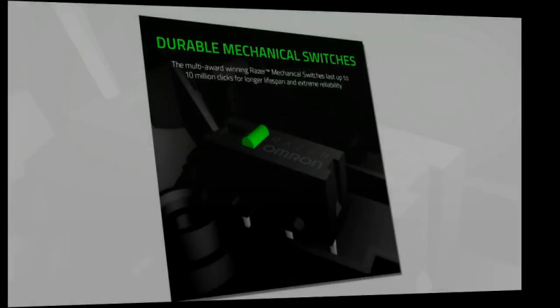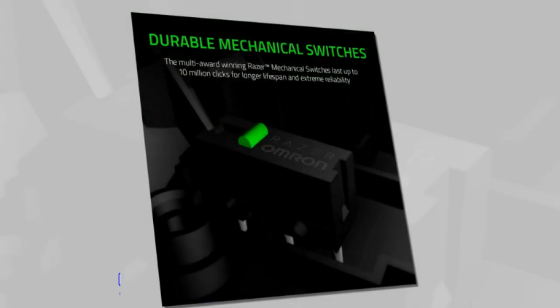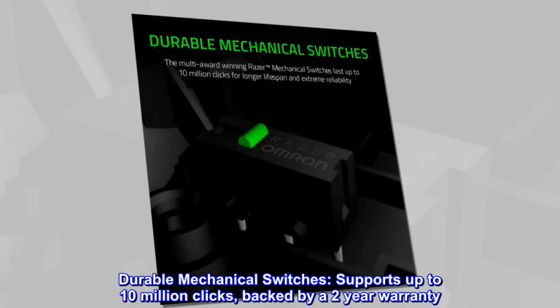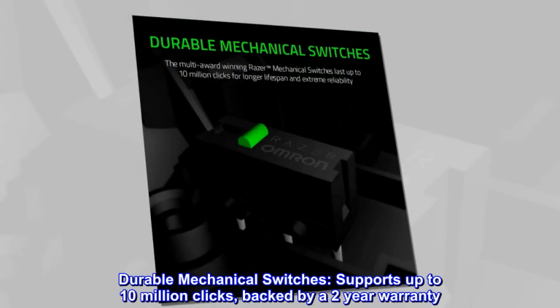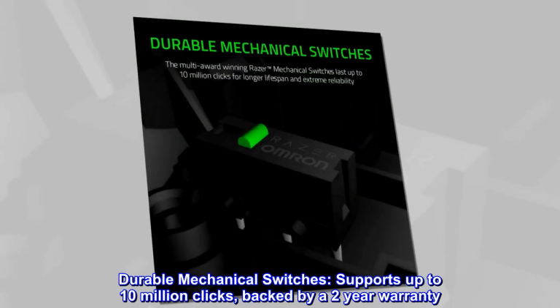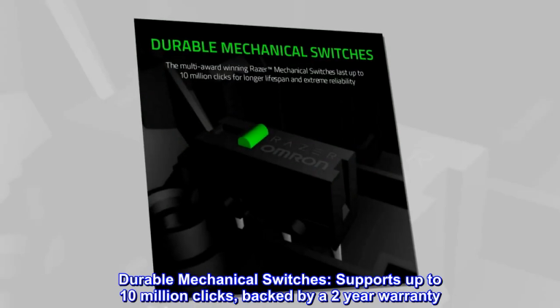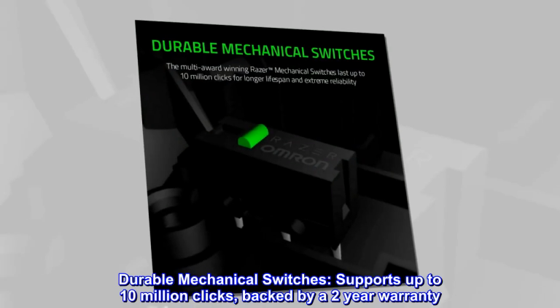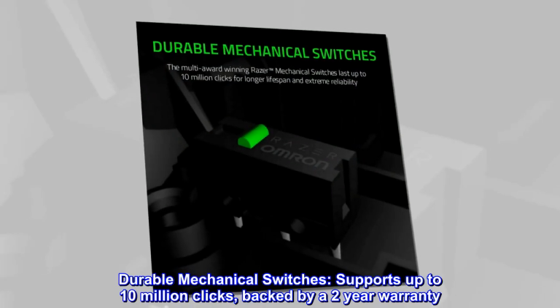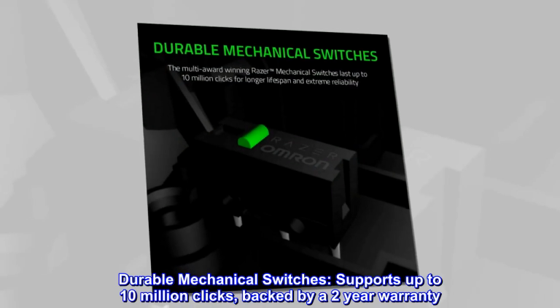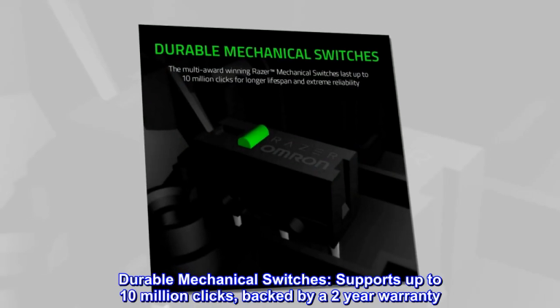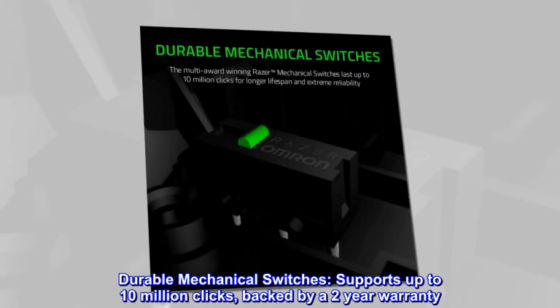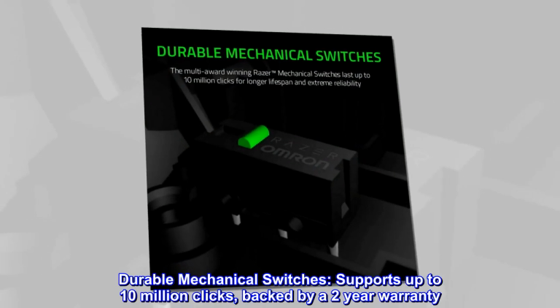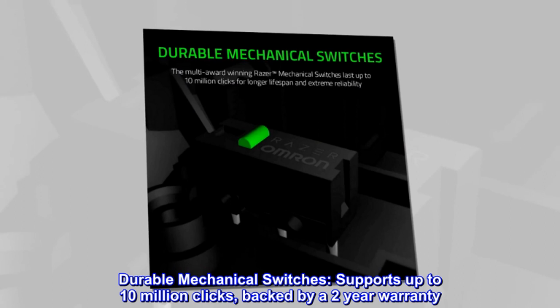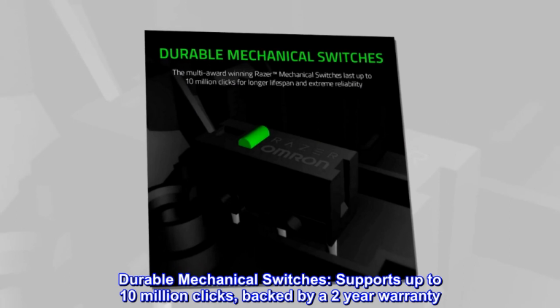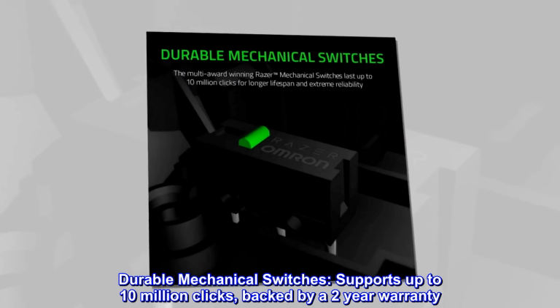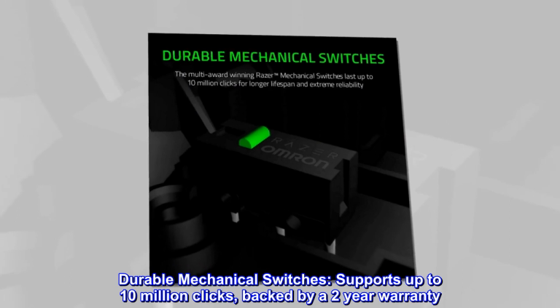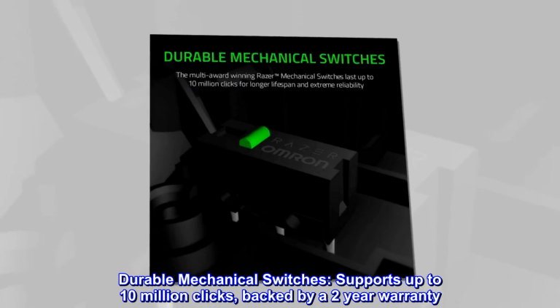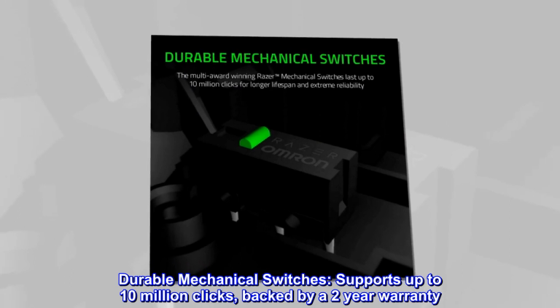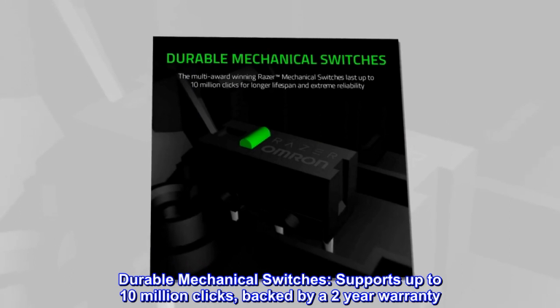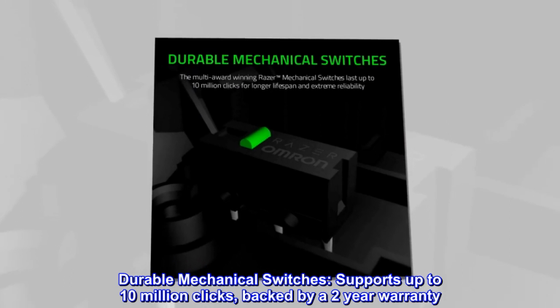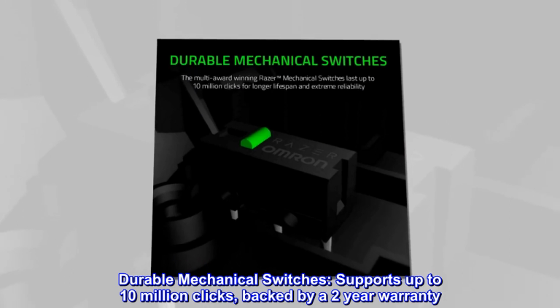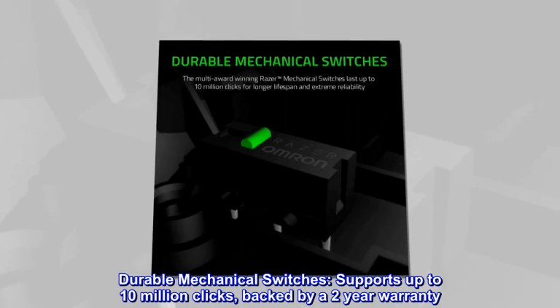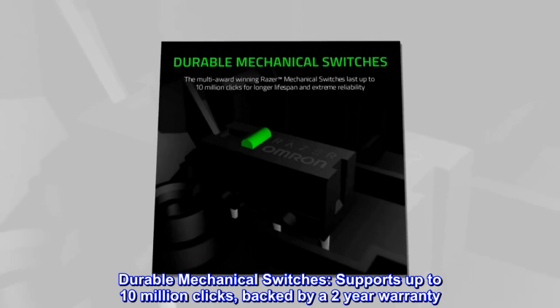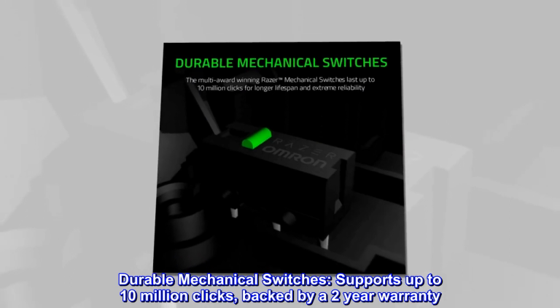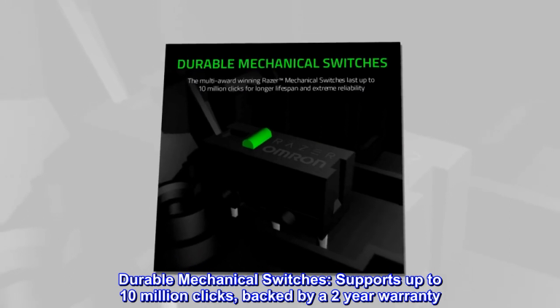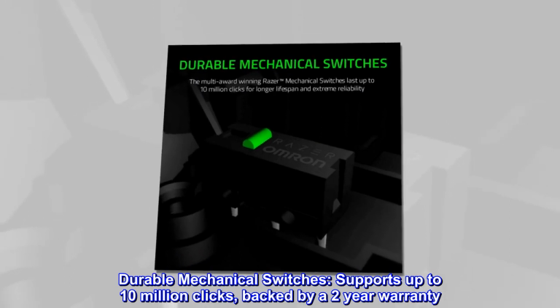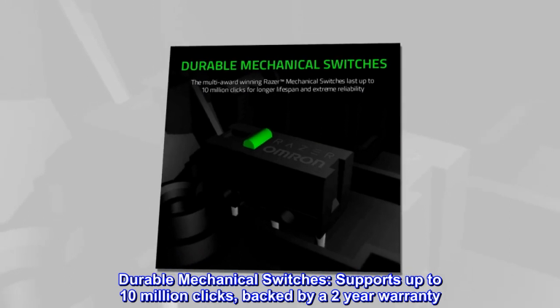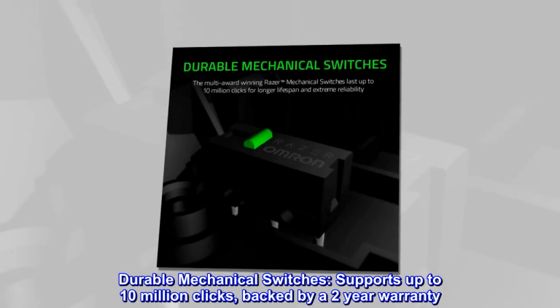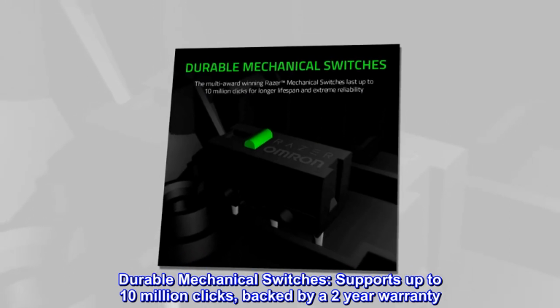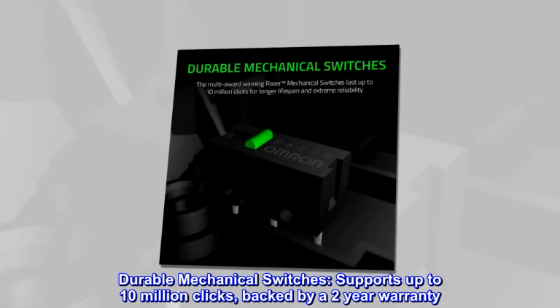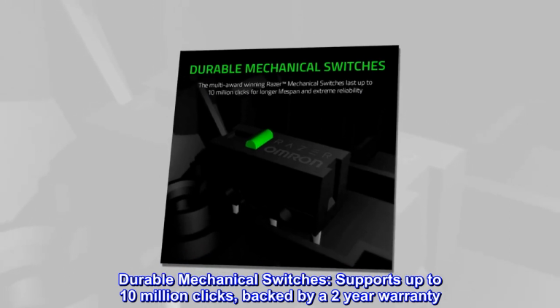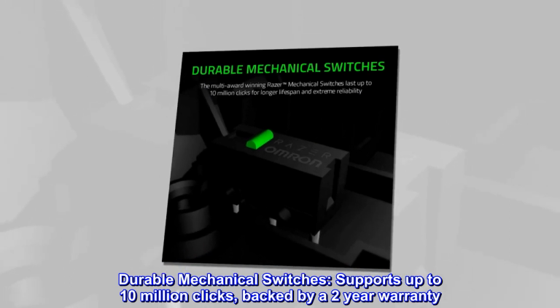Durable mechanical switches support up to 10 million clicks, backed by a two-year warranty.